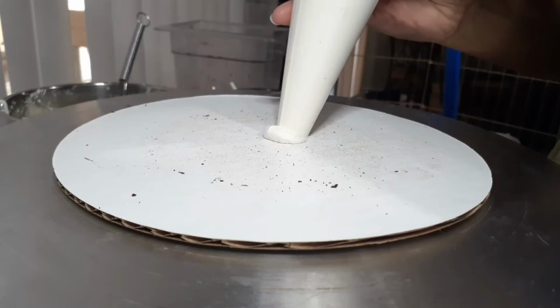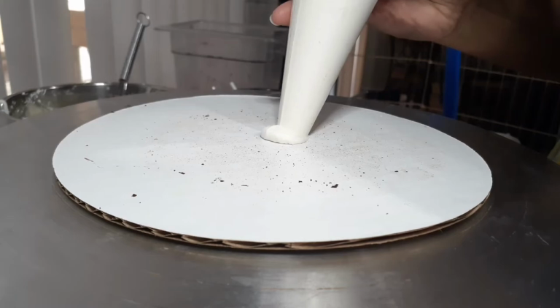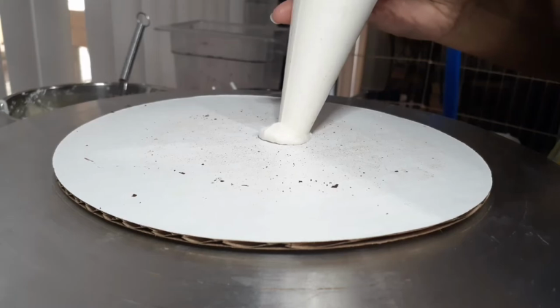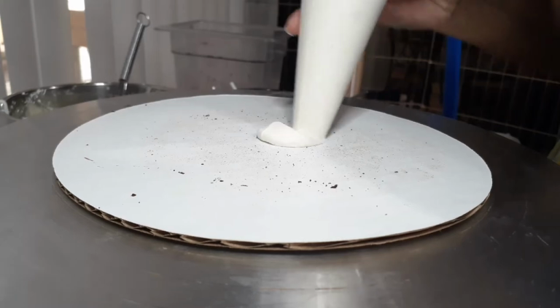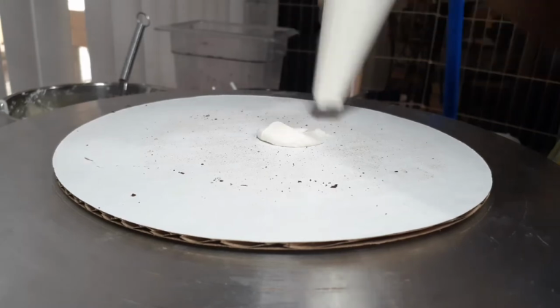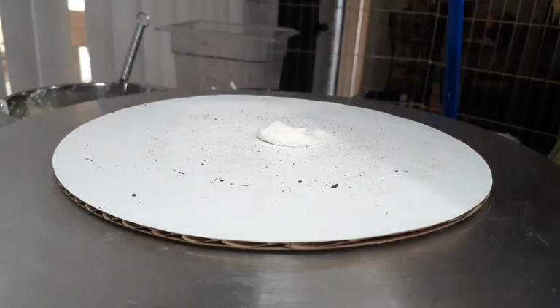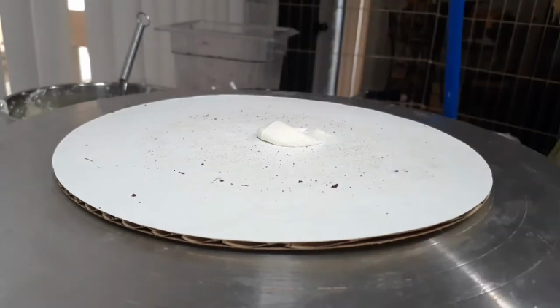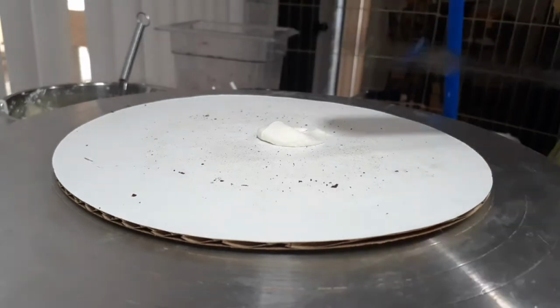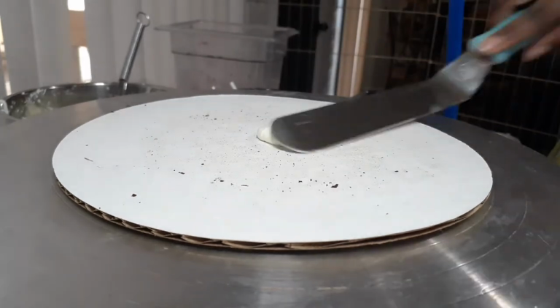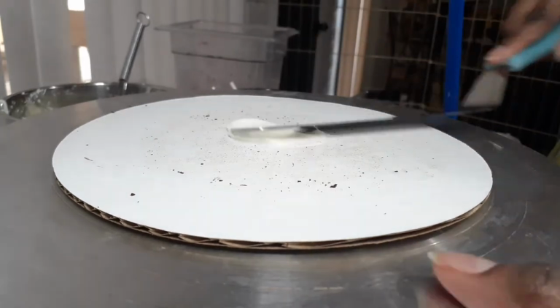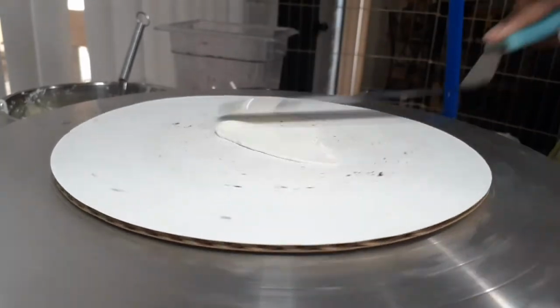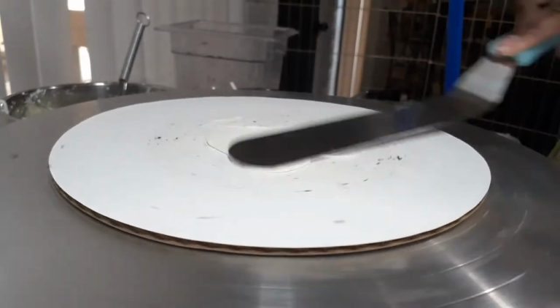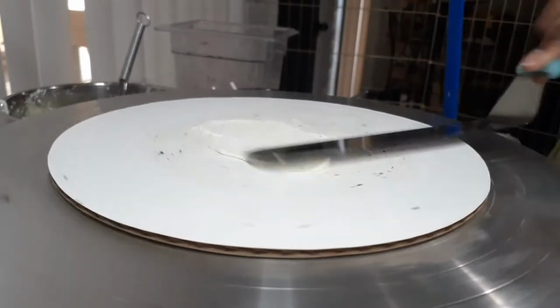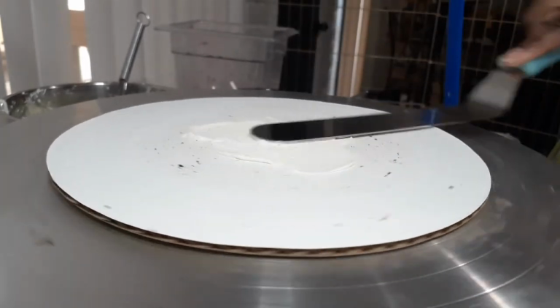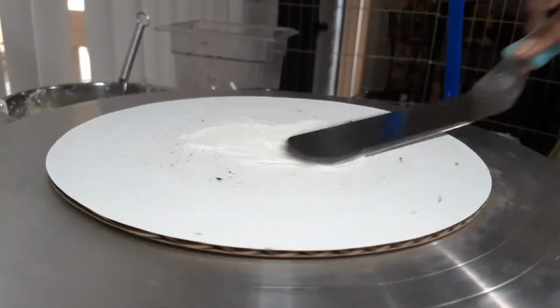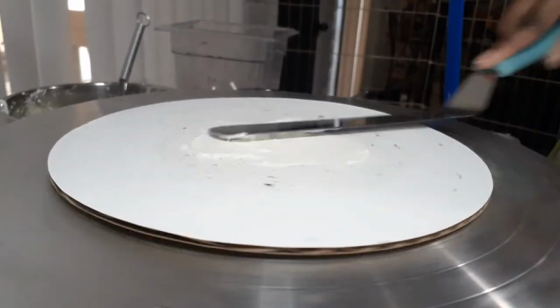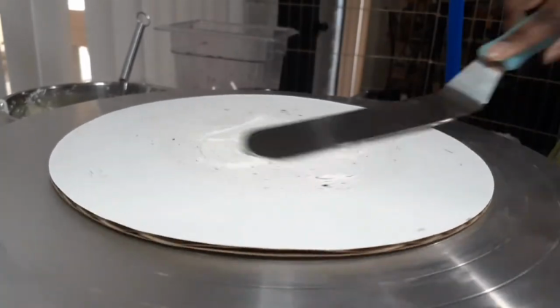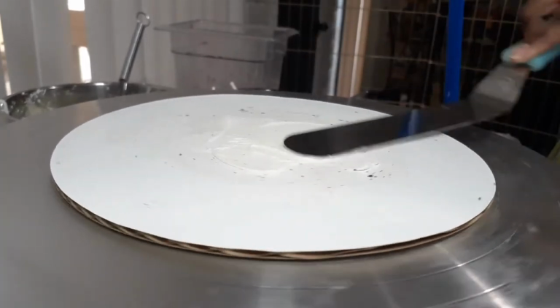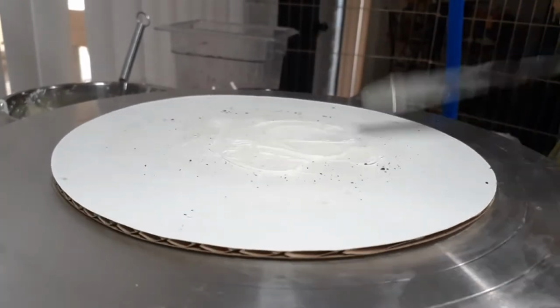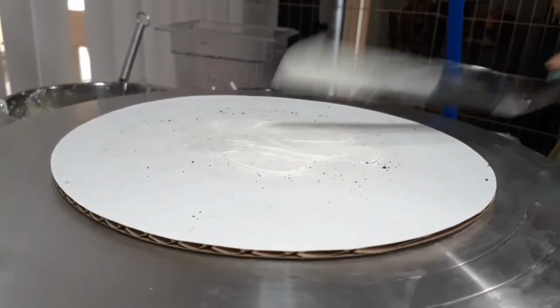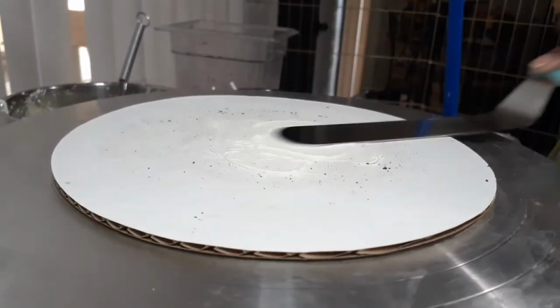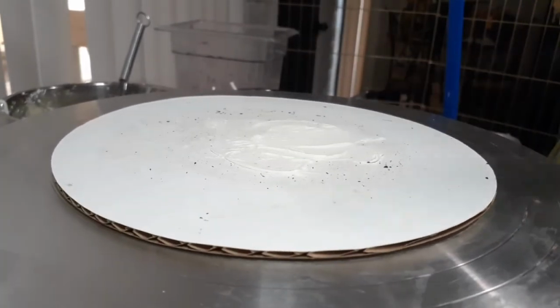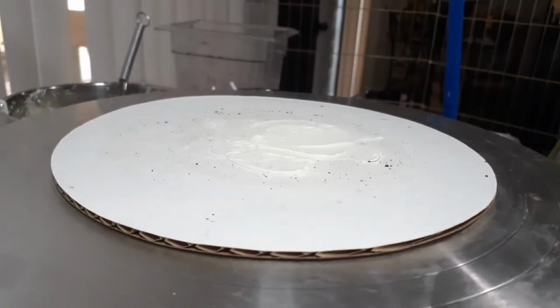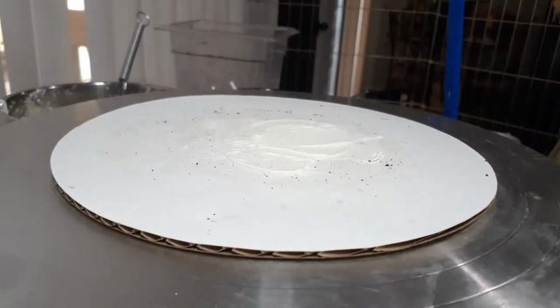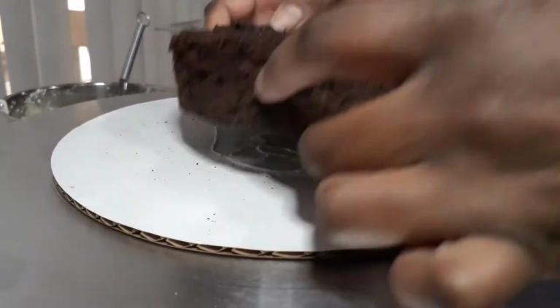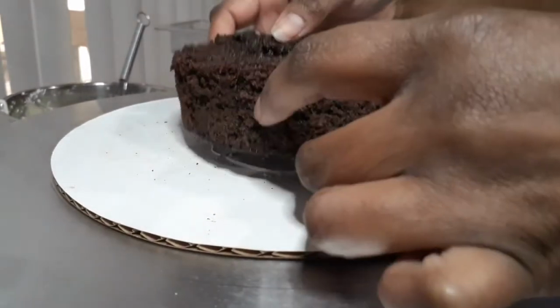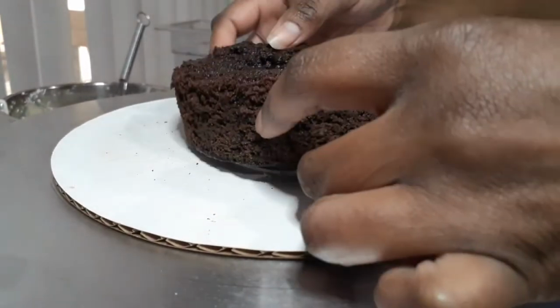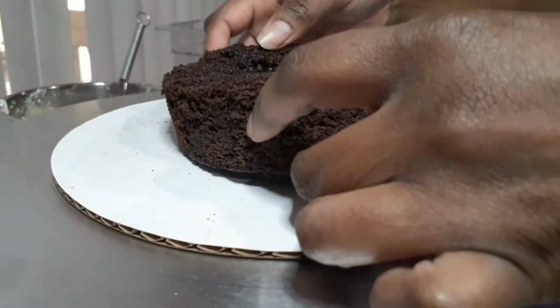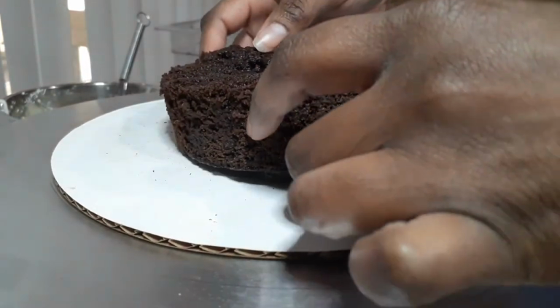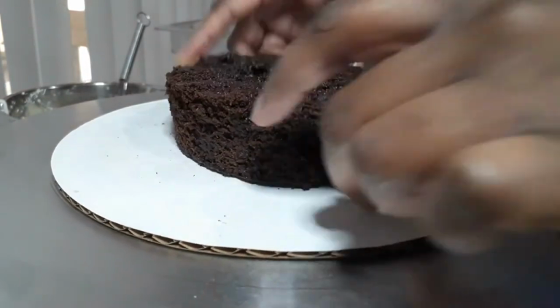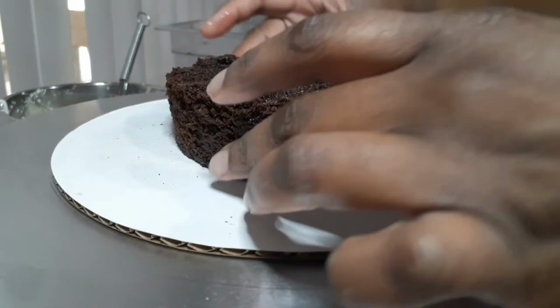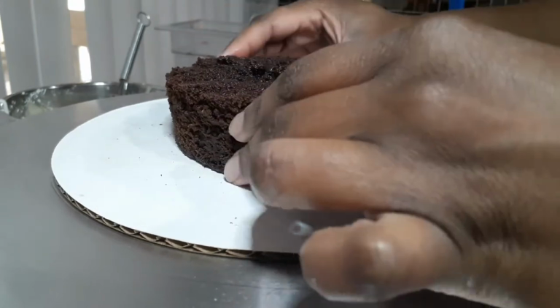Hi everyone, thanks for joining today. Today I am making a non-traditional black forest cake.